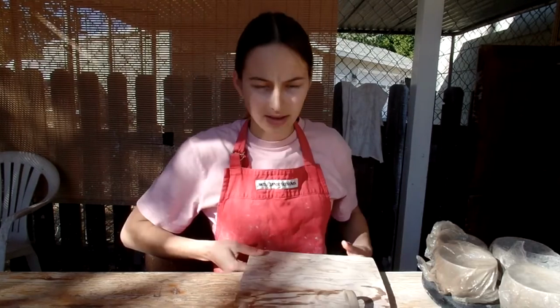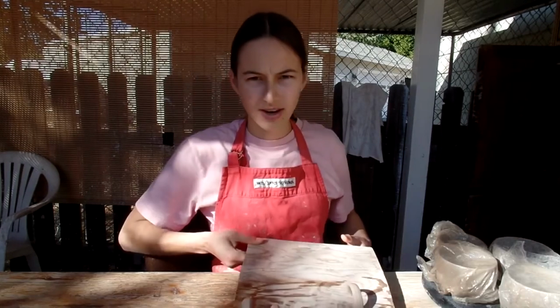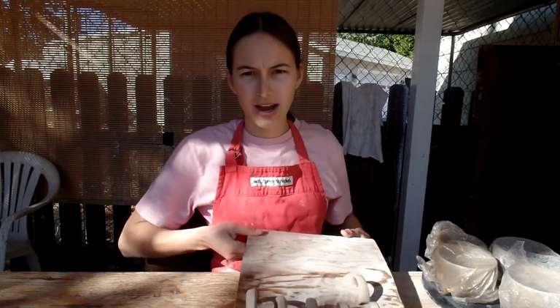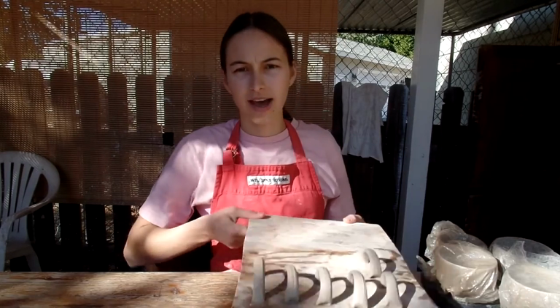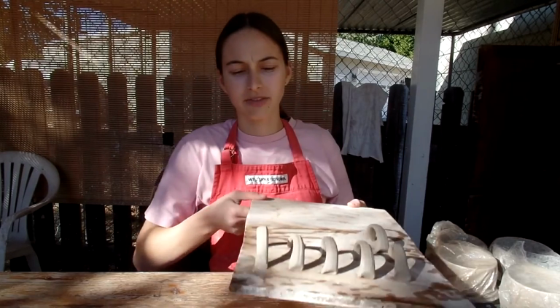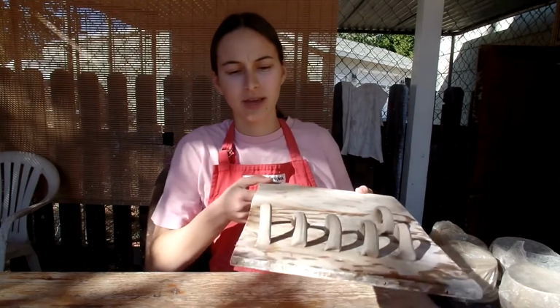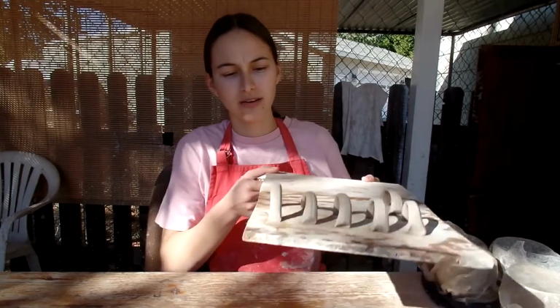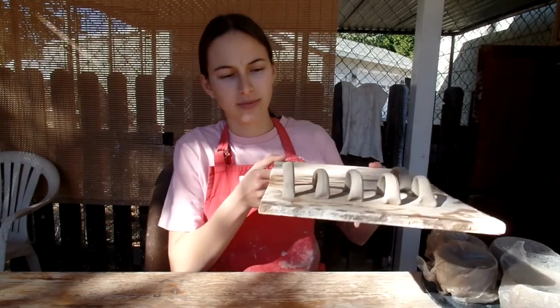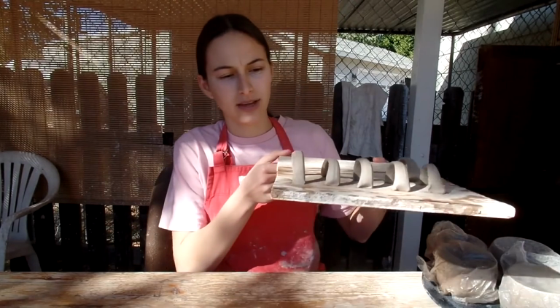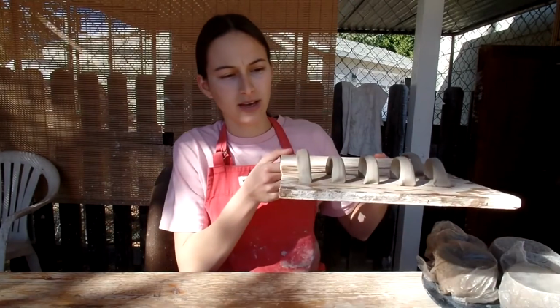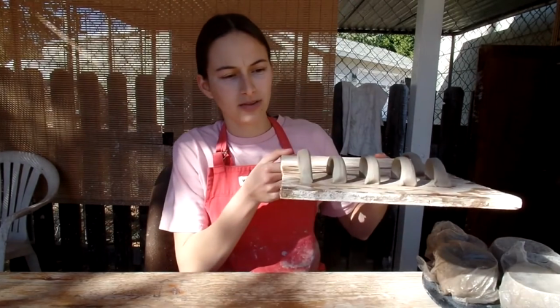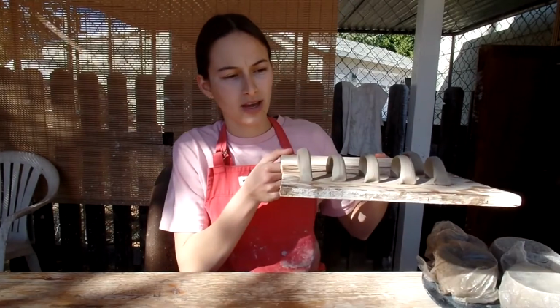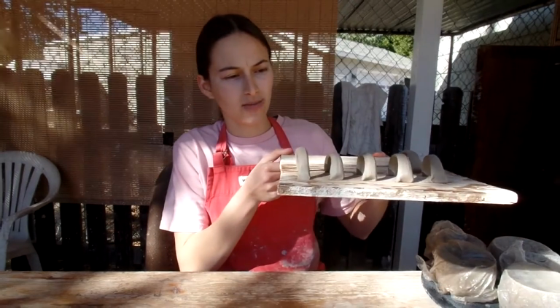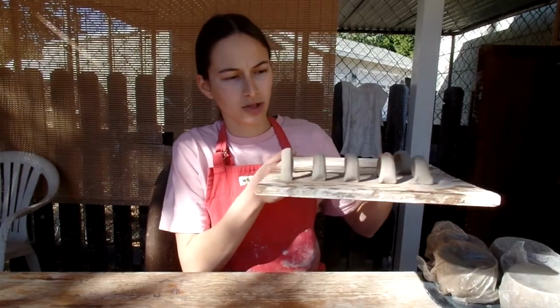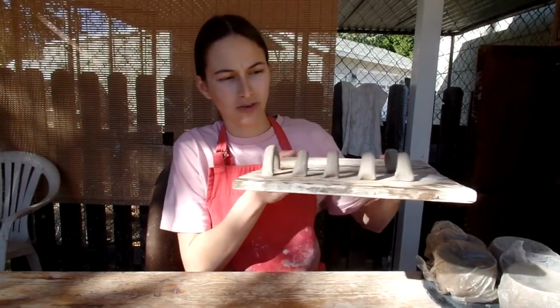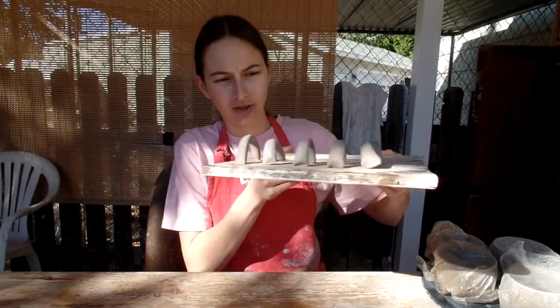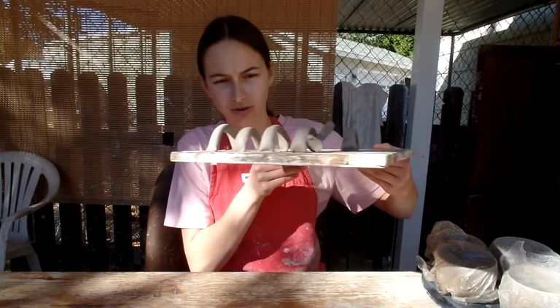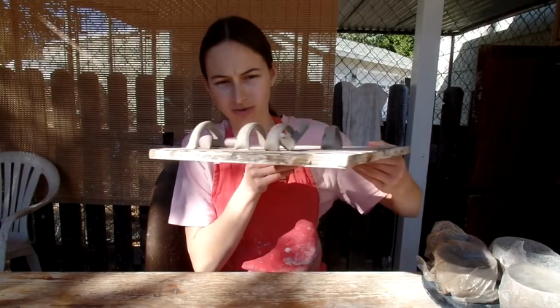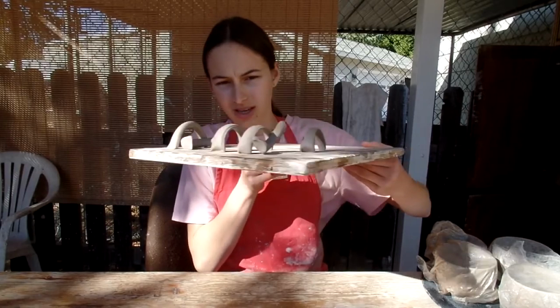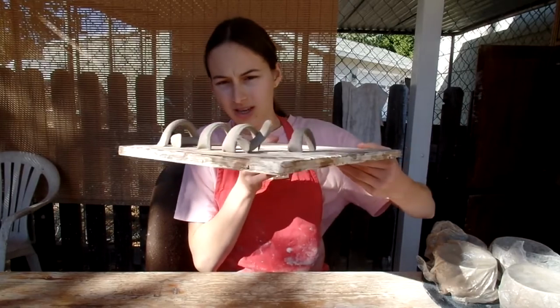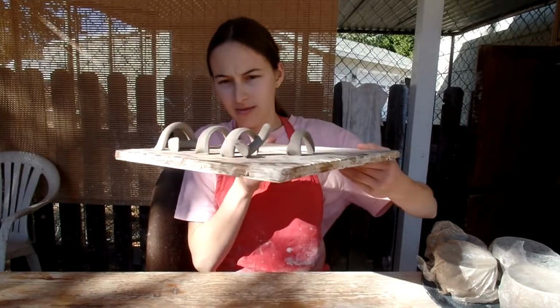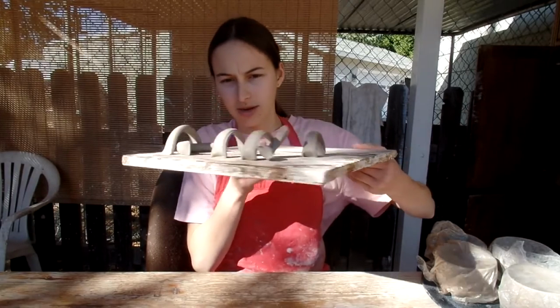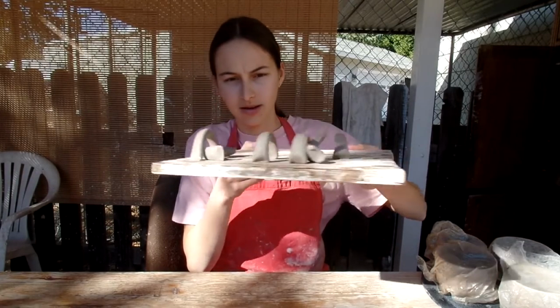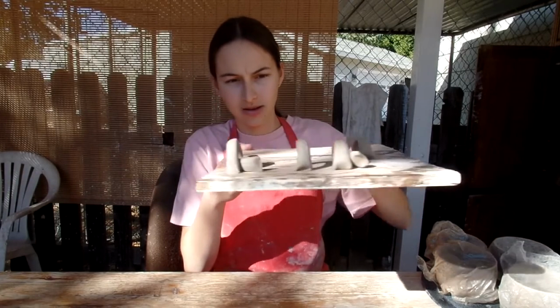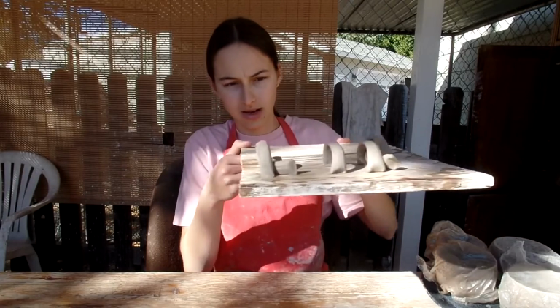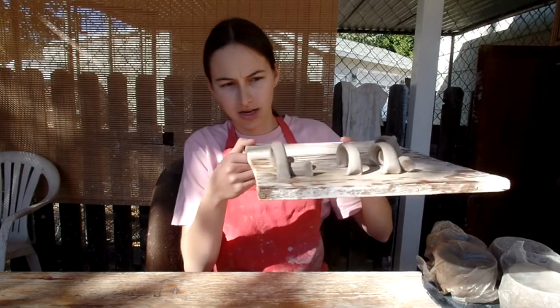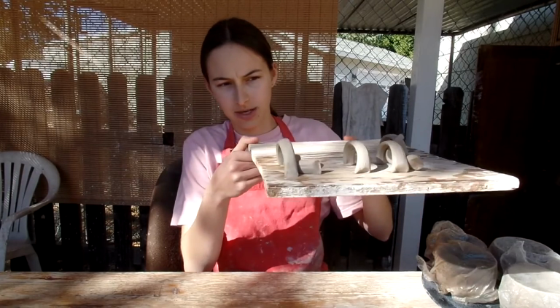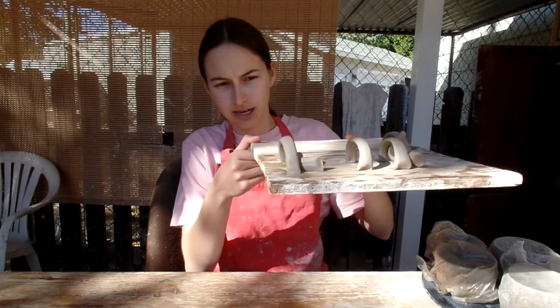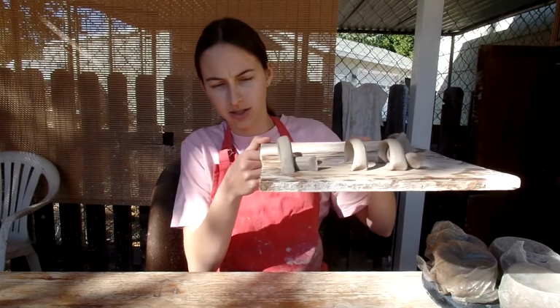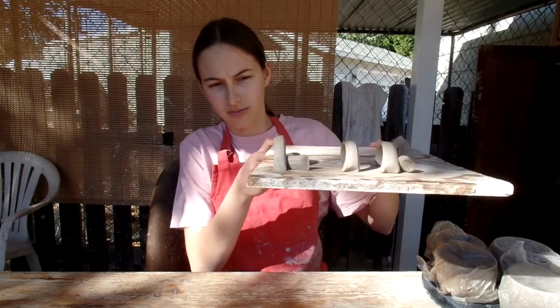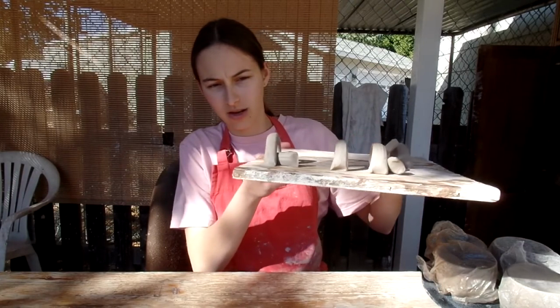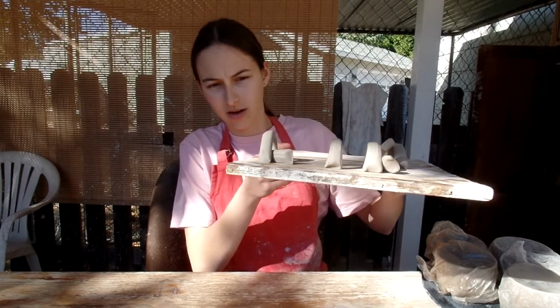Here I have some handles I made the other day. I'm not sure if I showed them, but I'm going to be attaching them now.